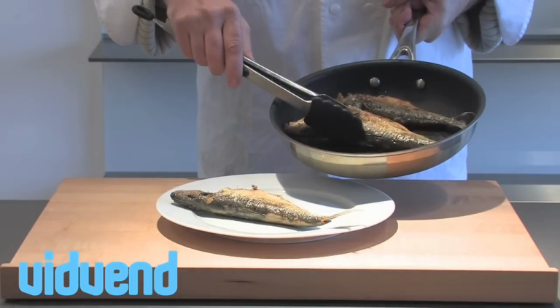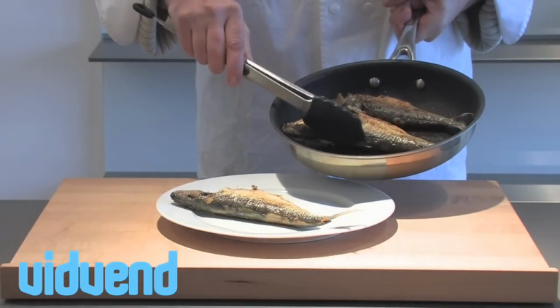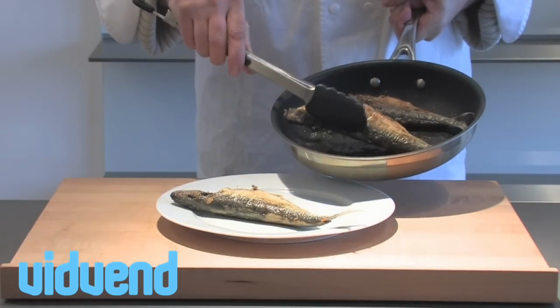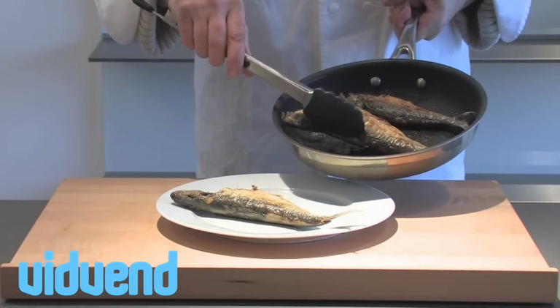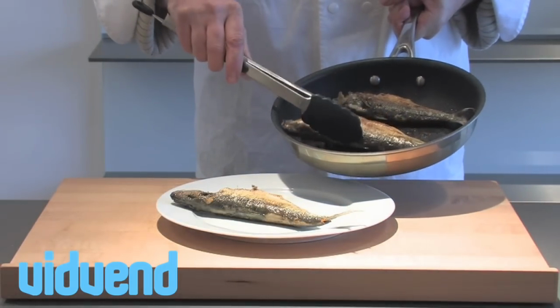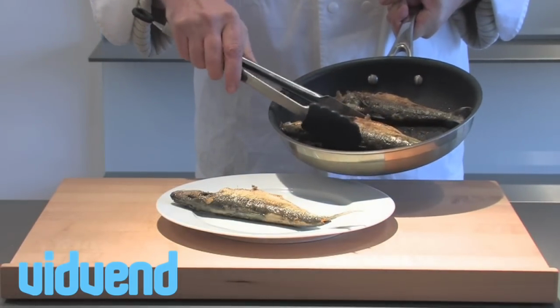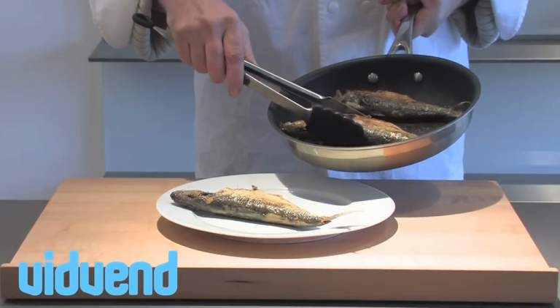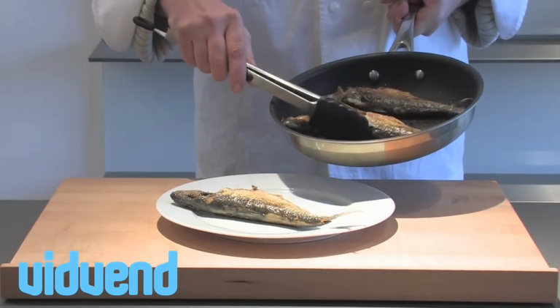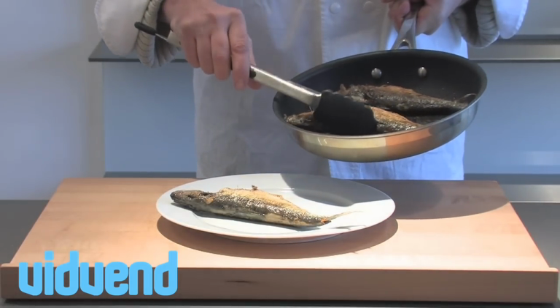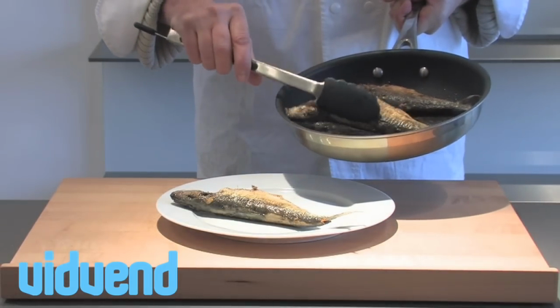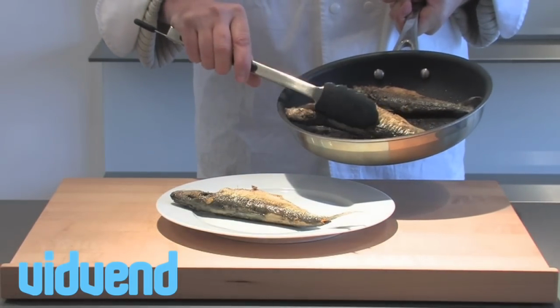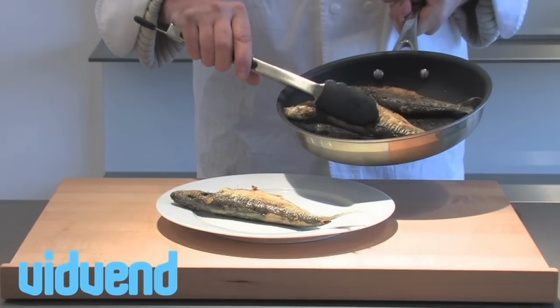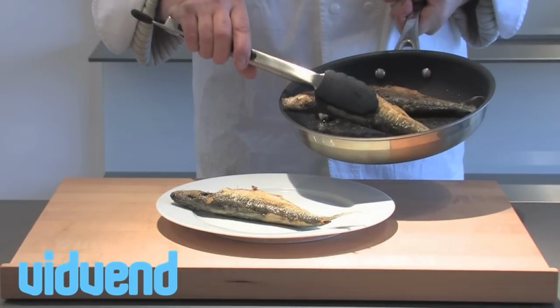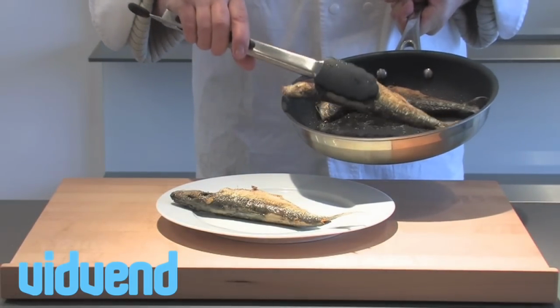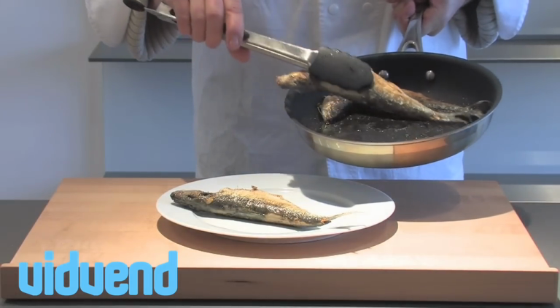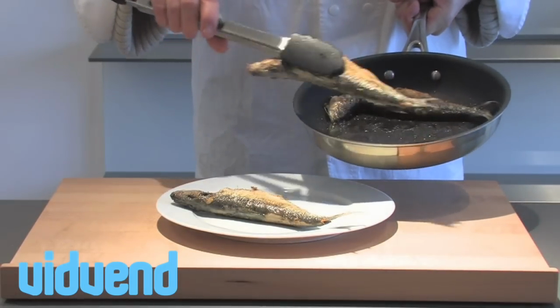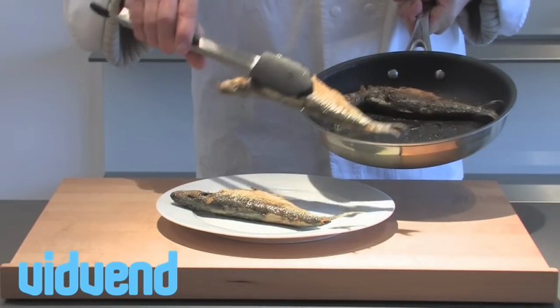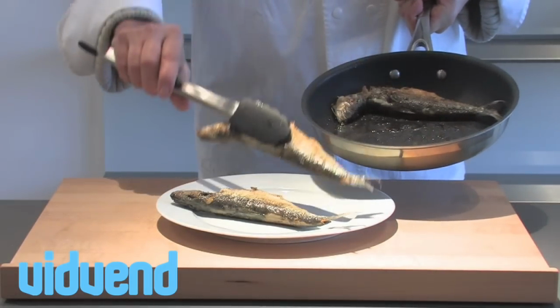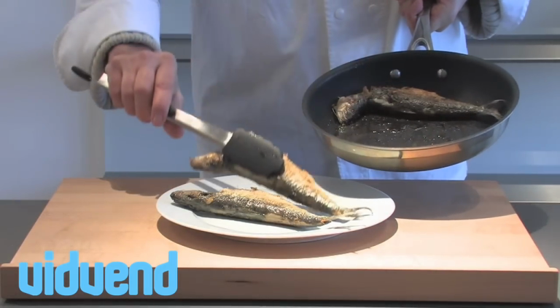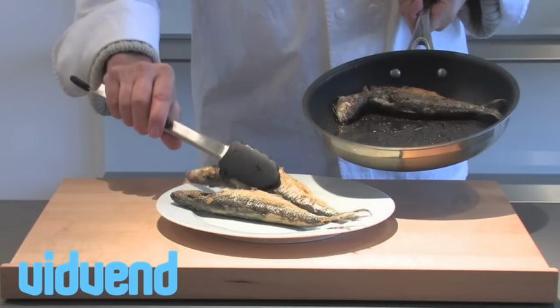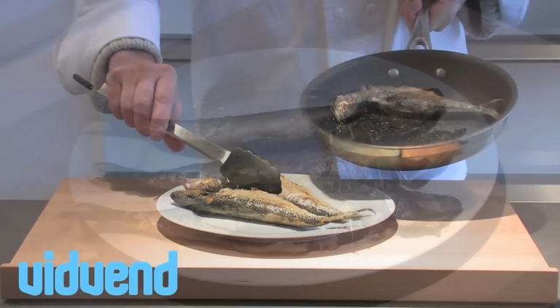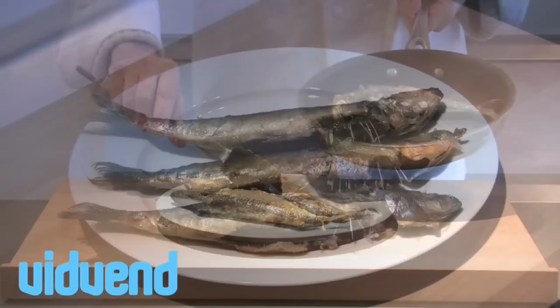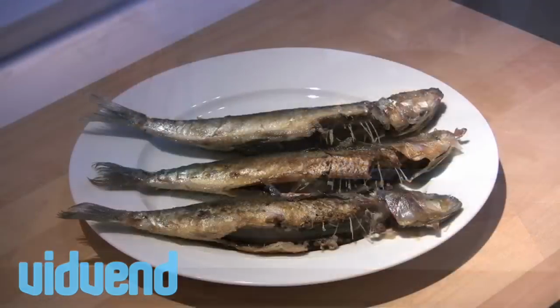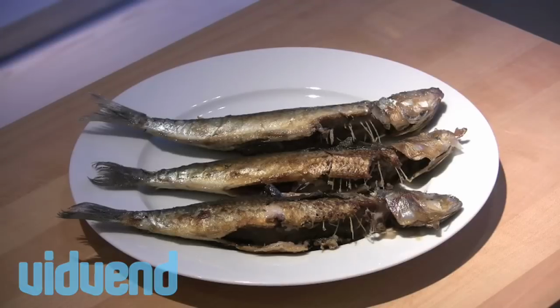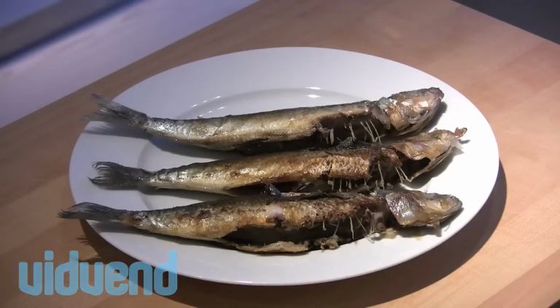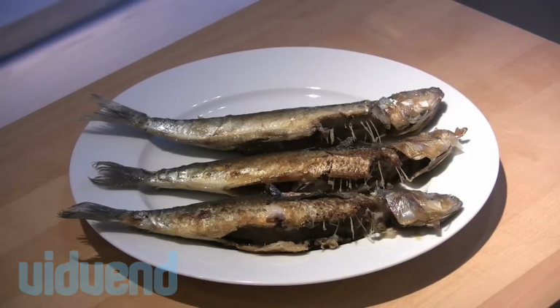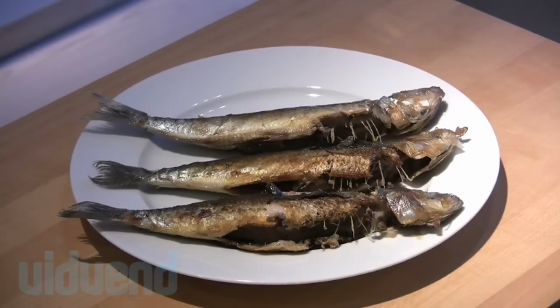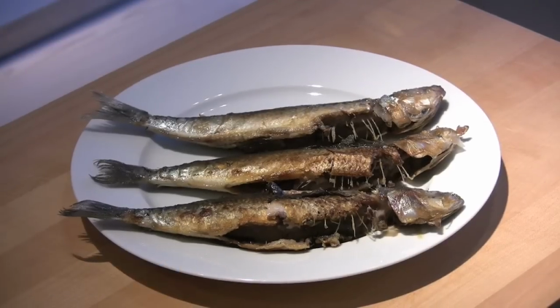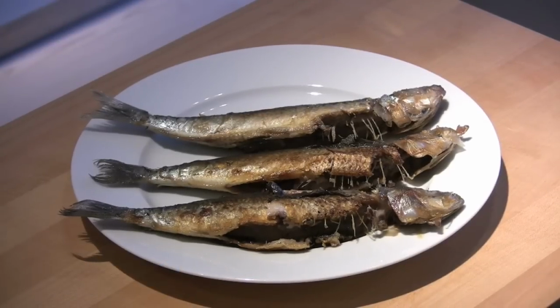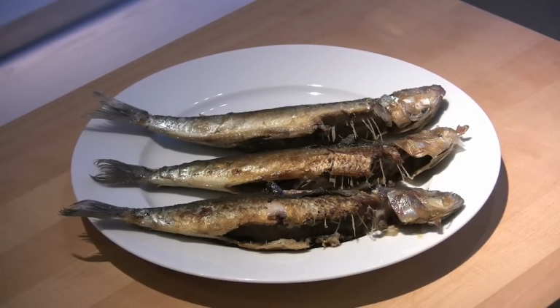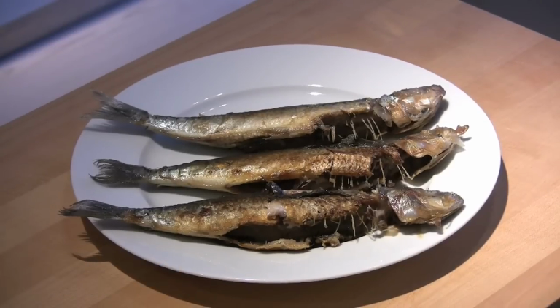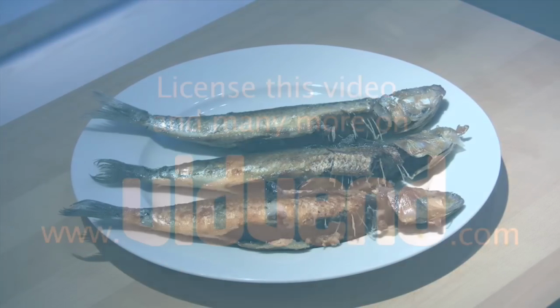And you can choose your choice of garnishes — either a simple salad — but that's gorgeous, simple sardines.